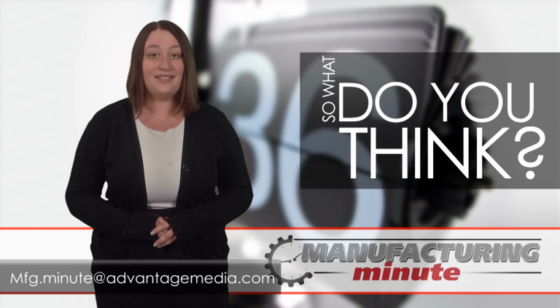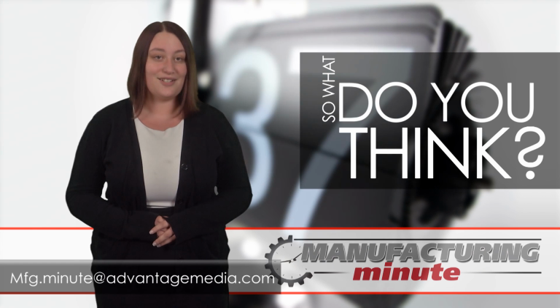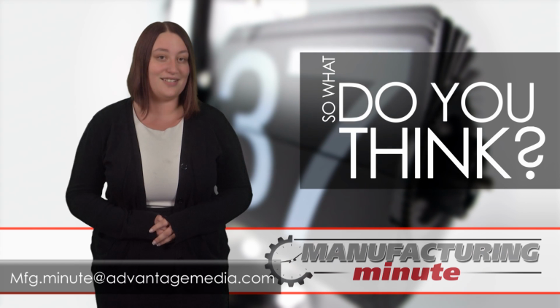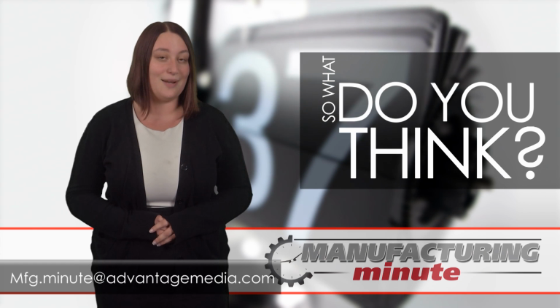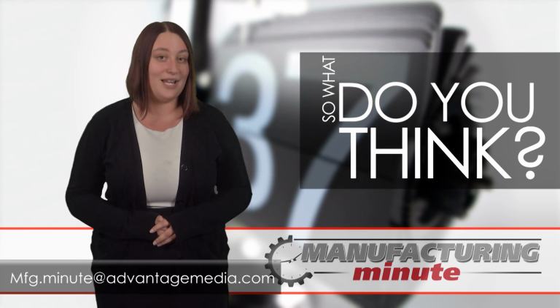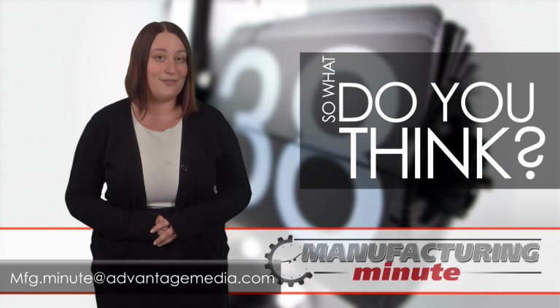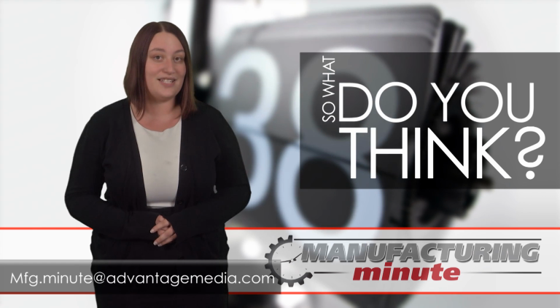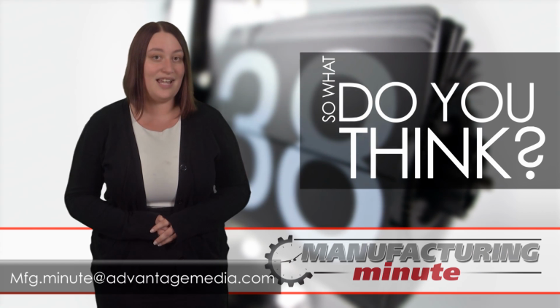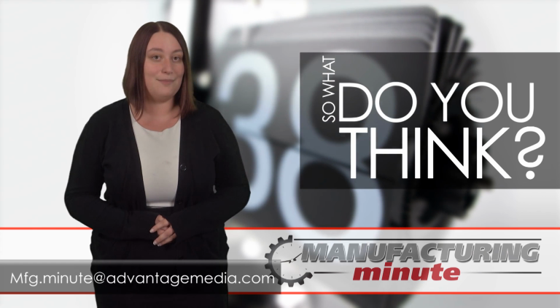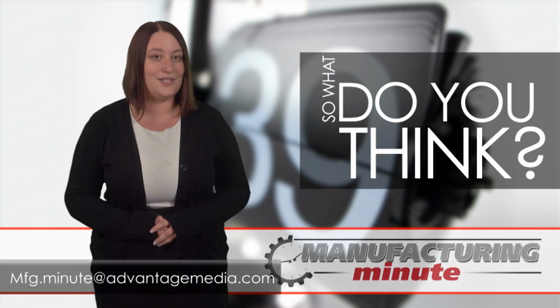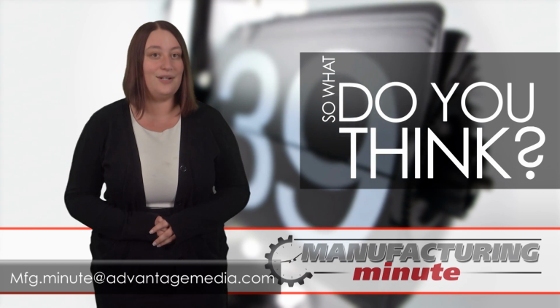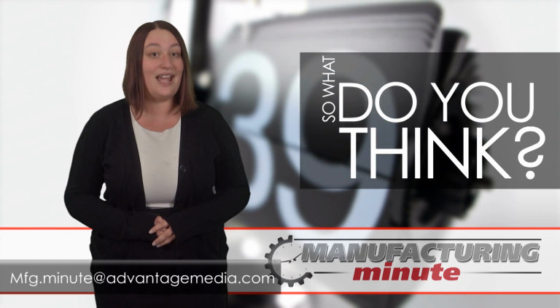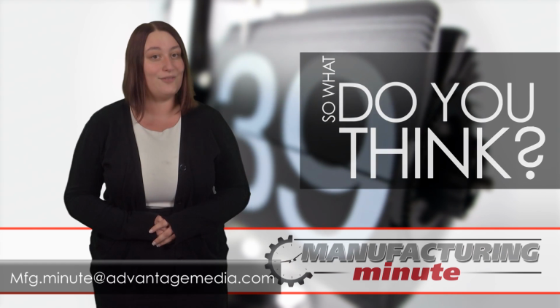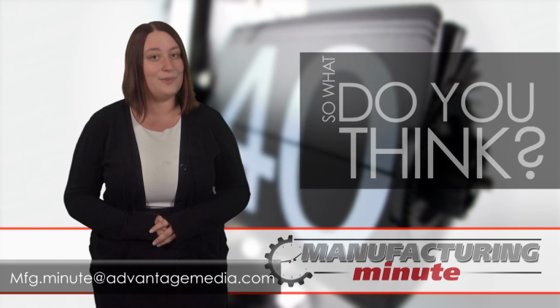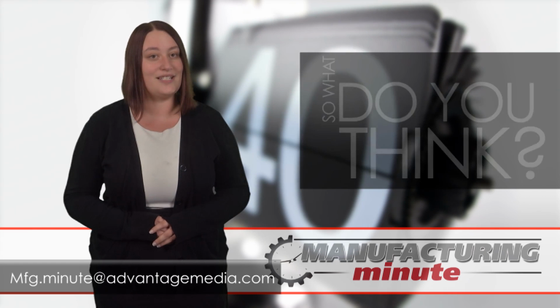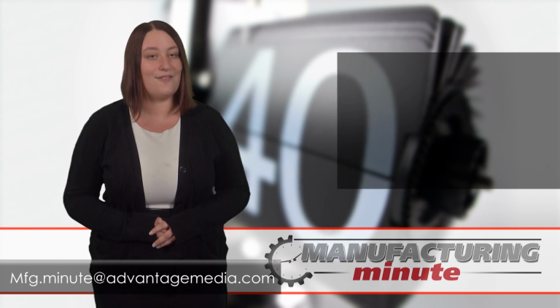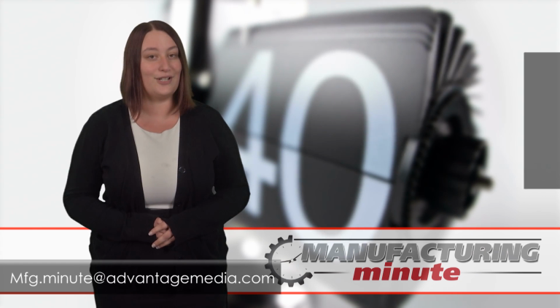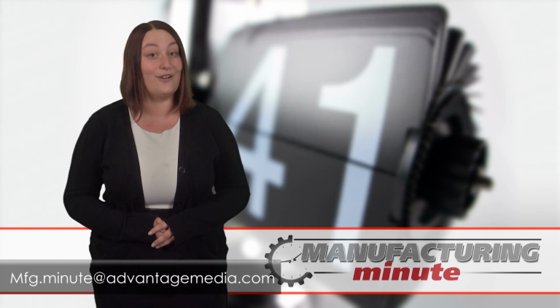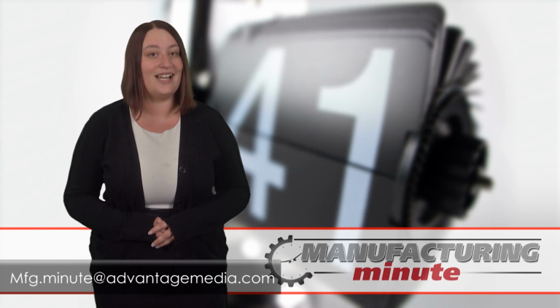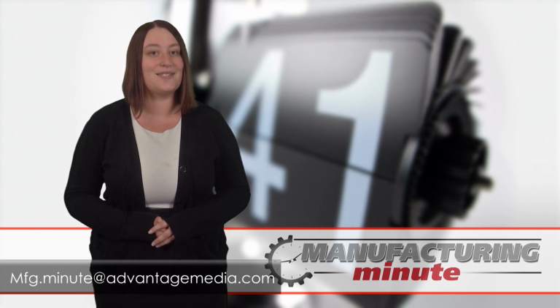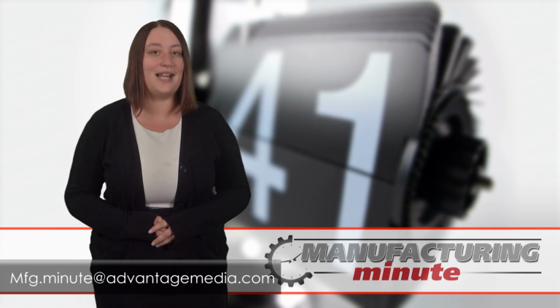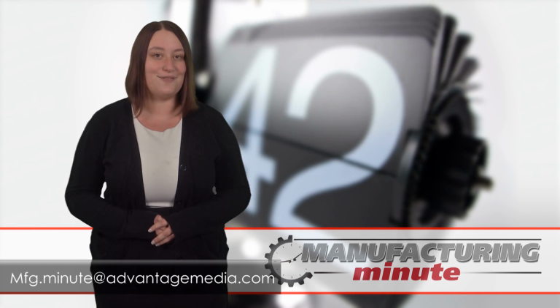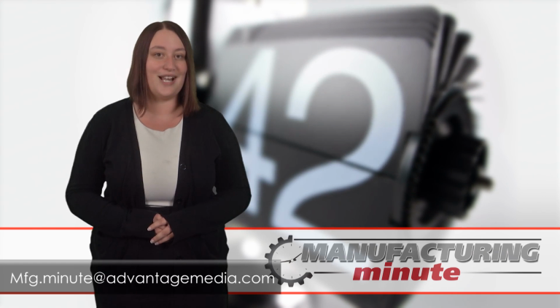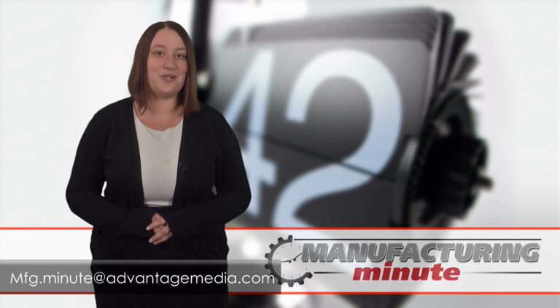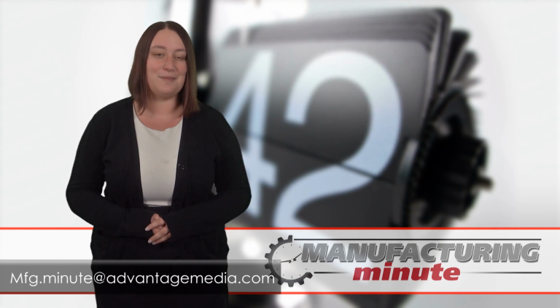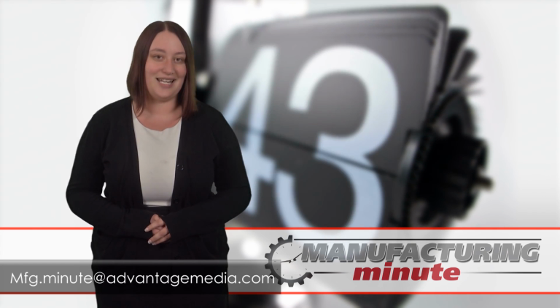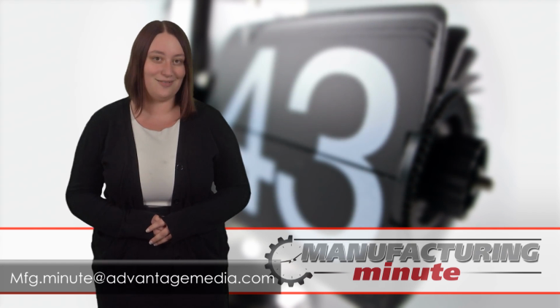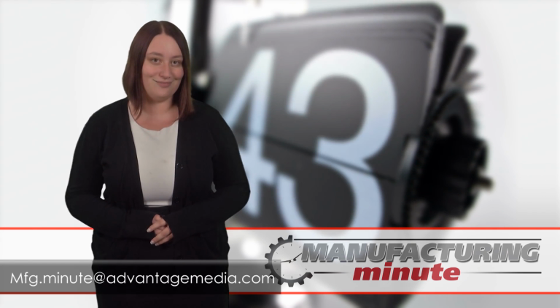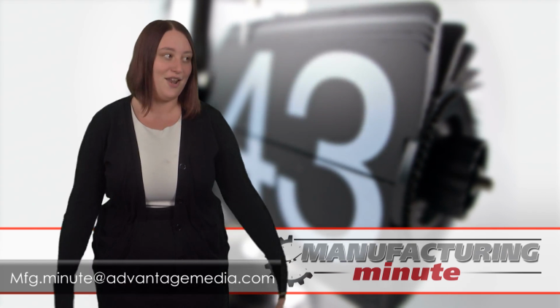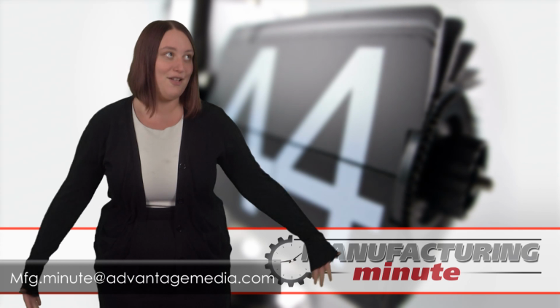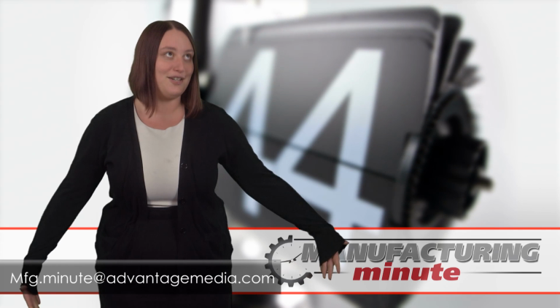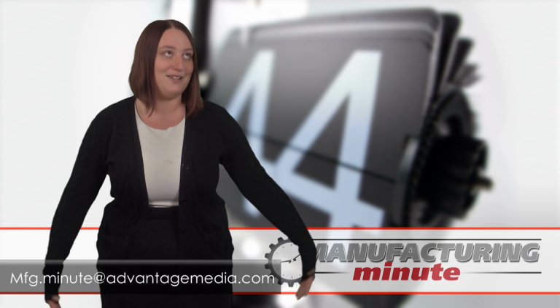That's all the time we have for today, but tune in every weekday for your next Manufacturing Minute.